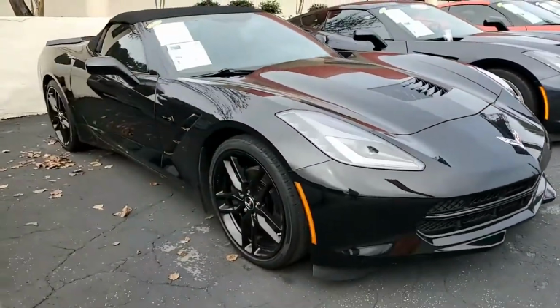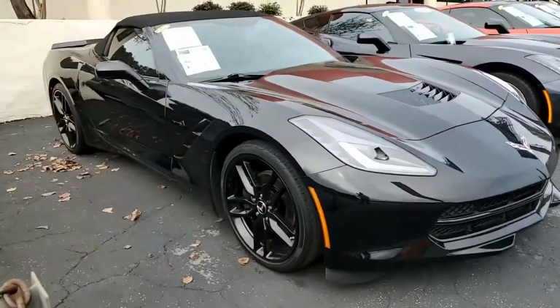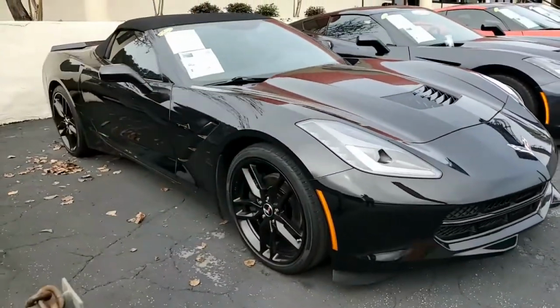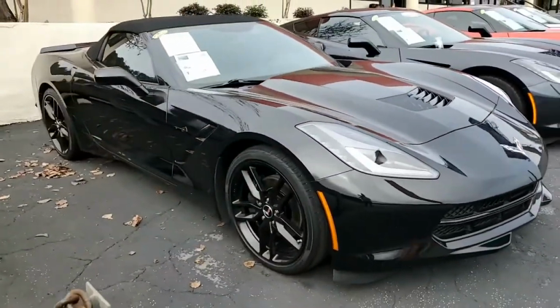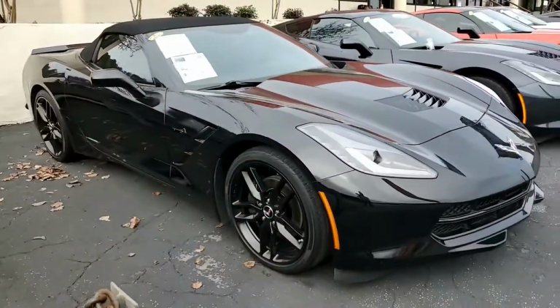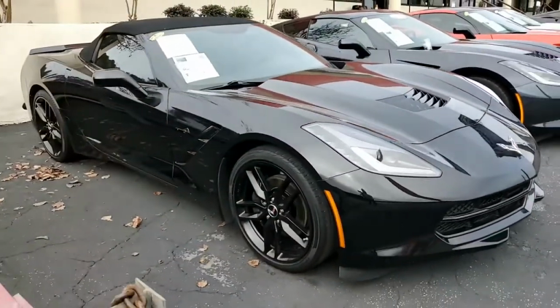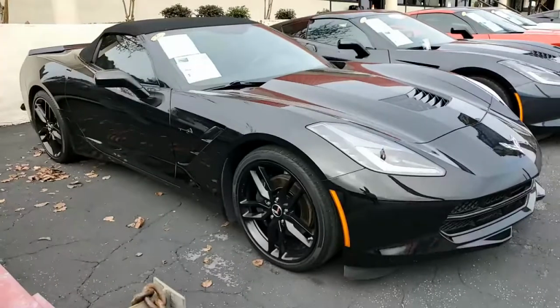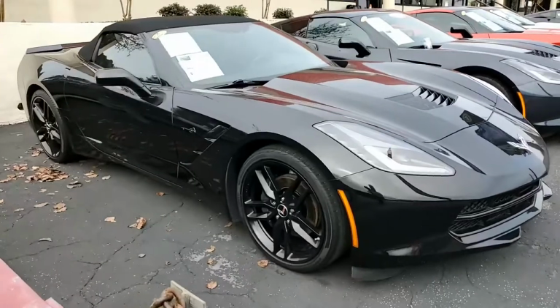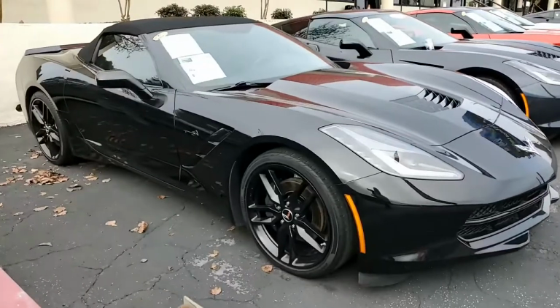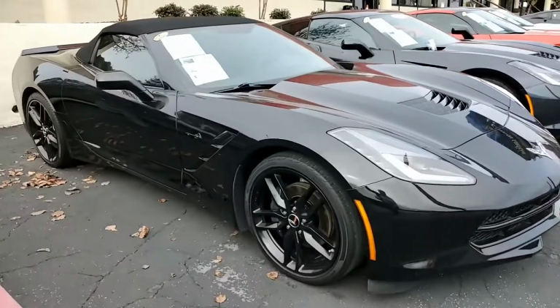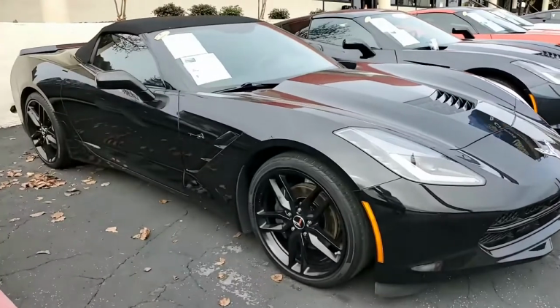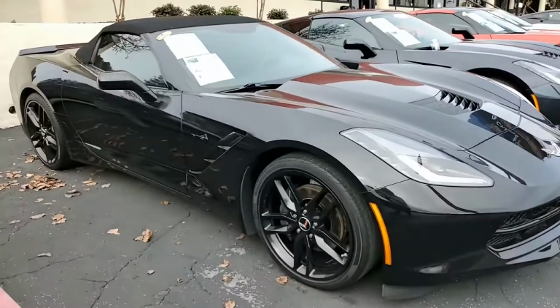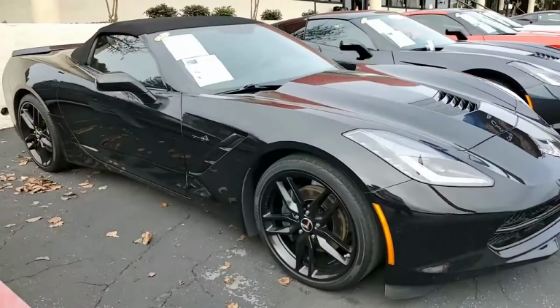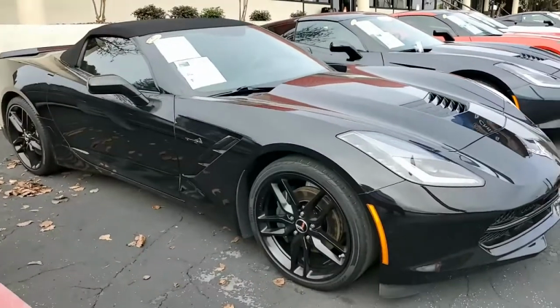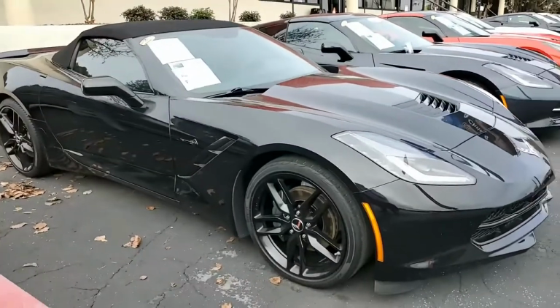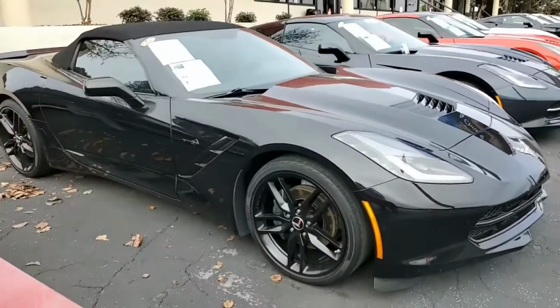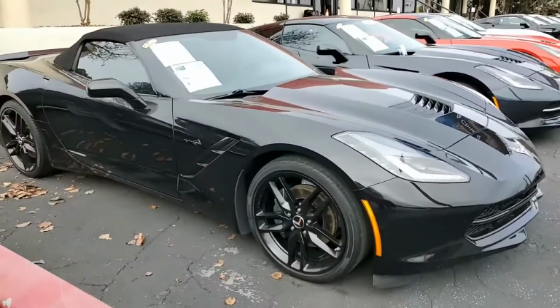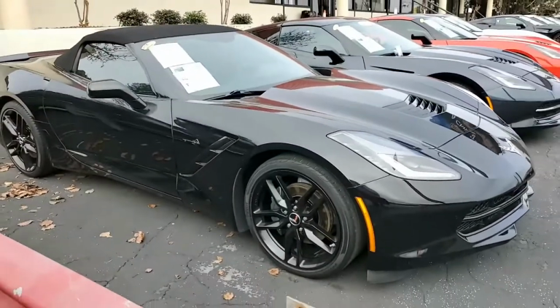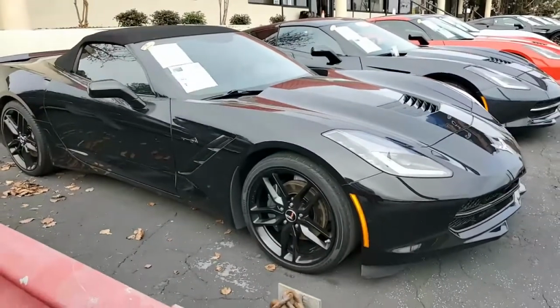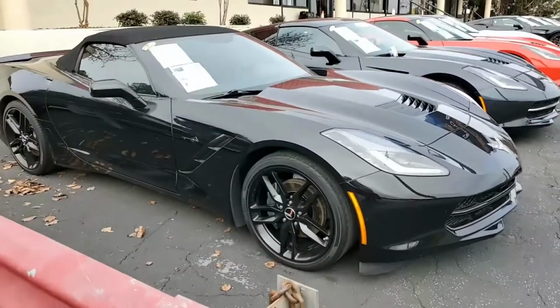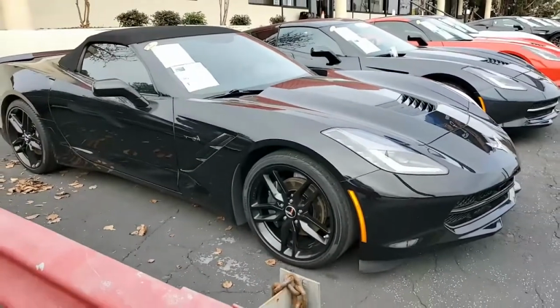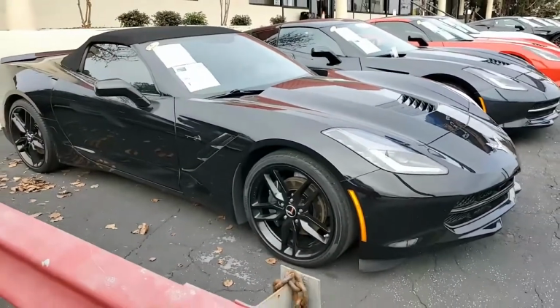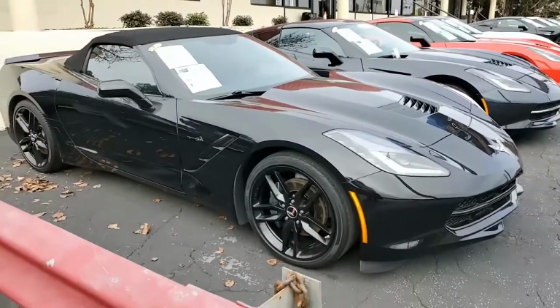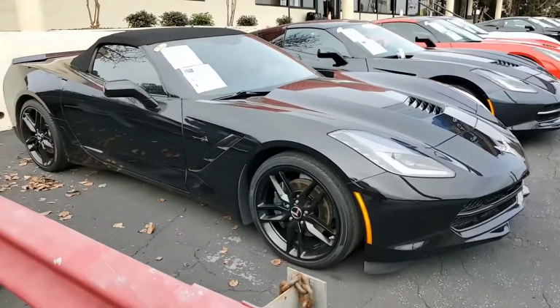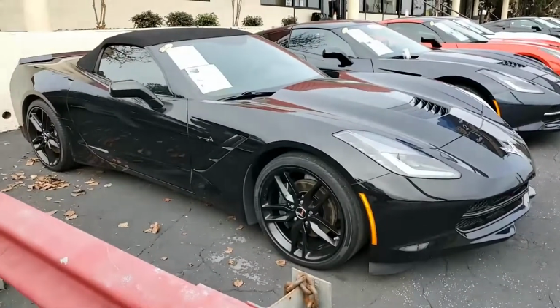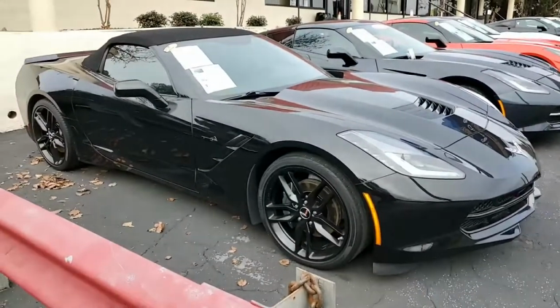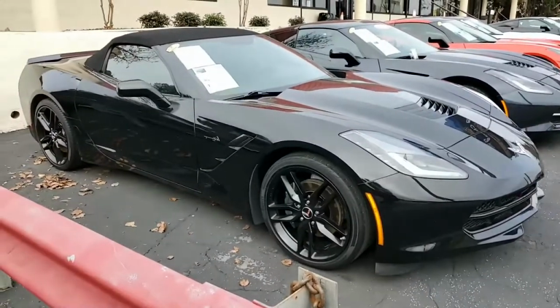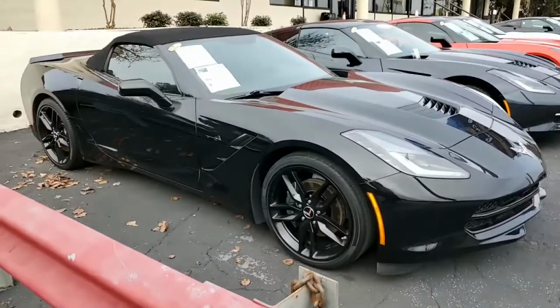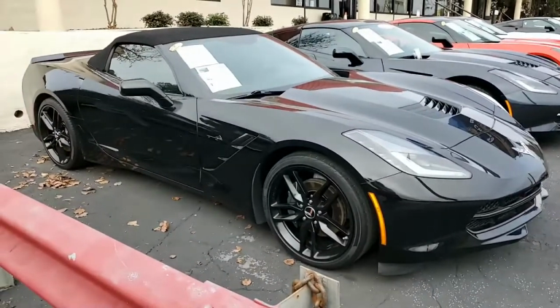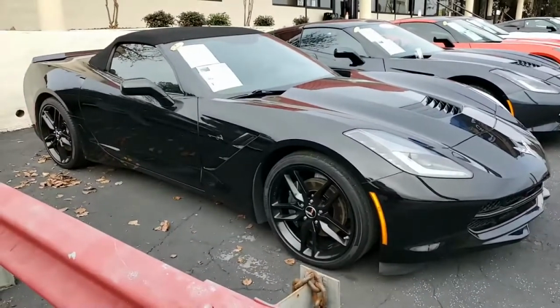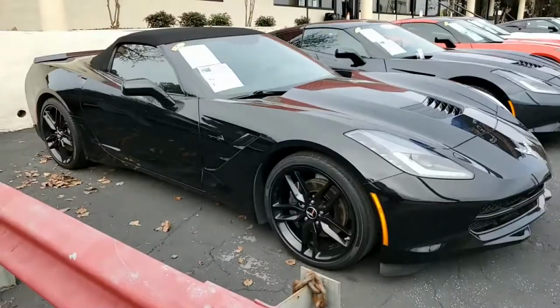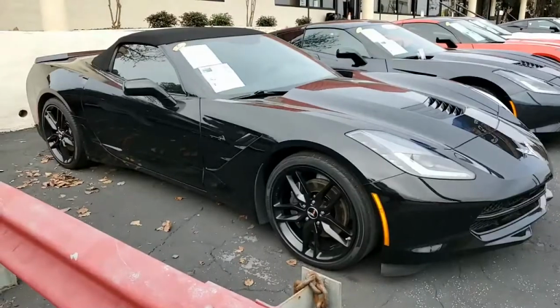It has the black exterior, the jet black interior, the jet black convertible top, and wait till we get down to look at those wheels.